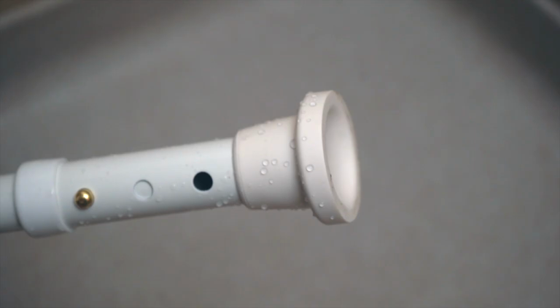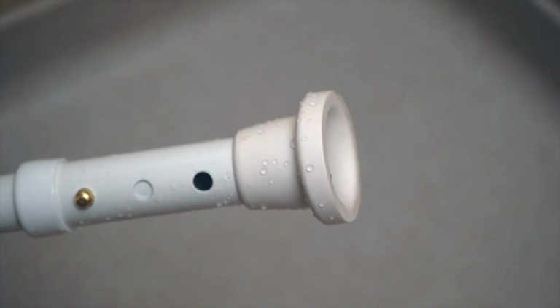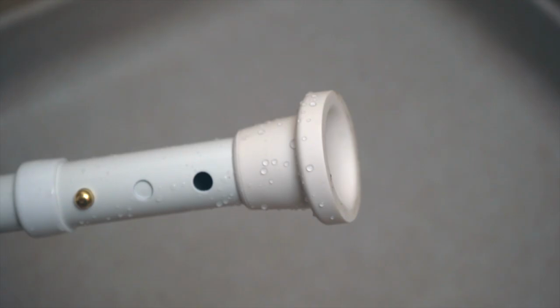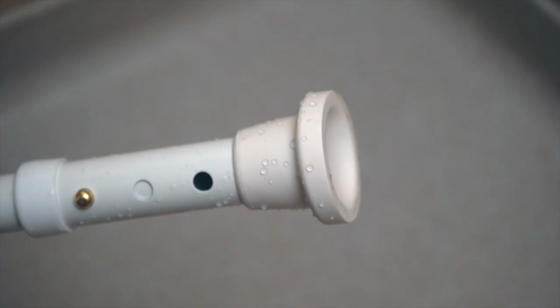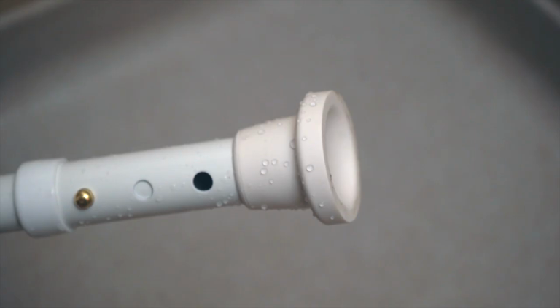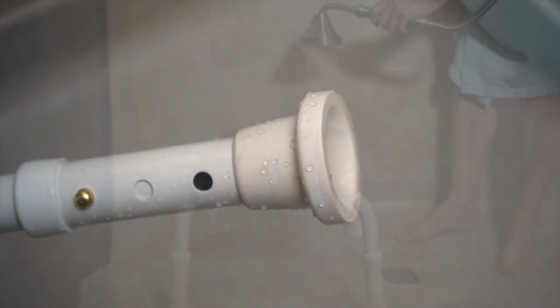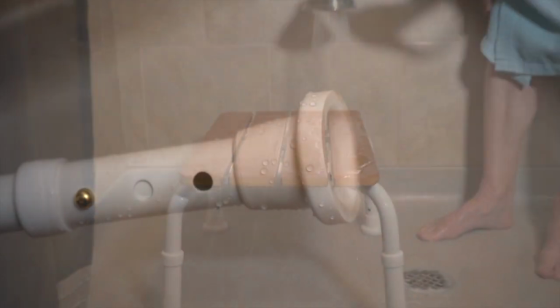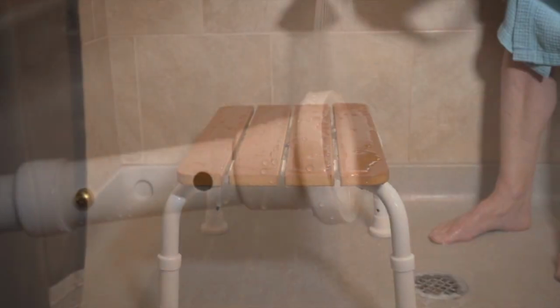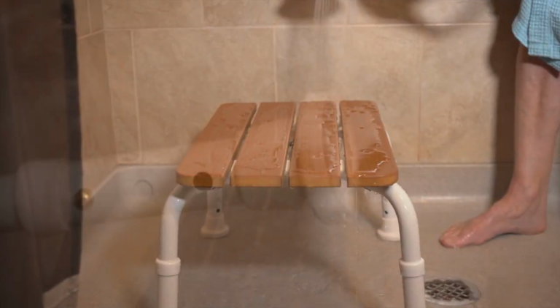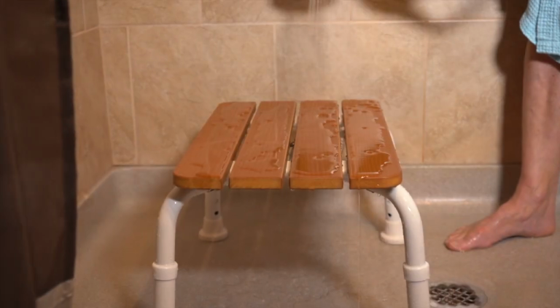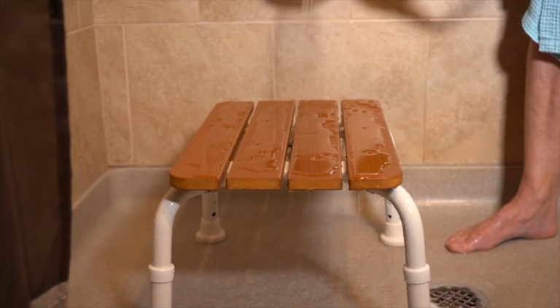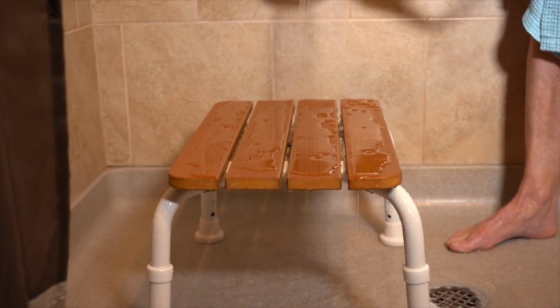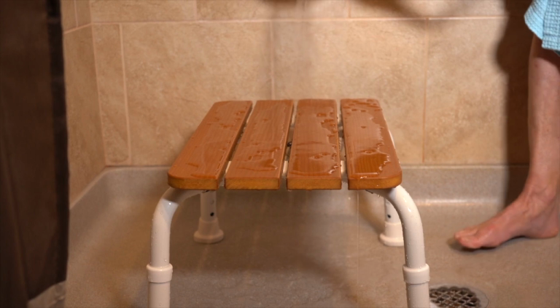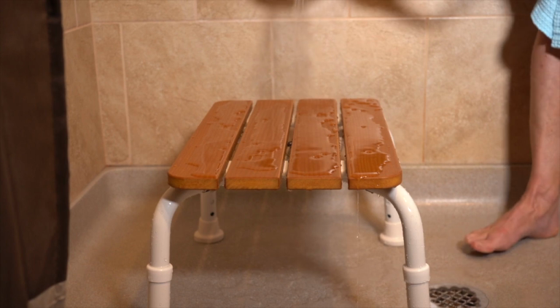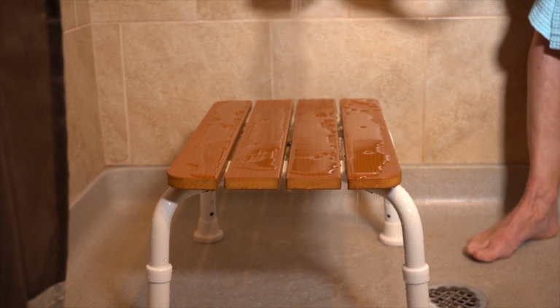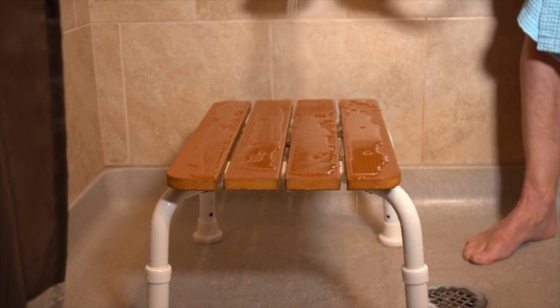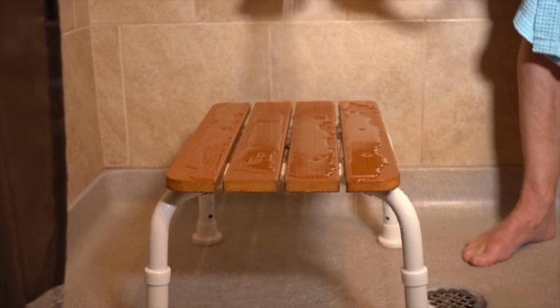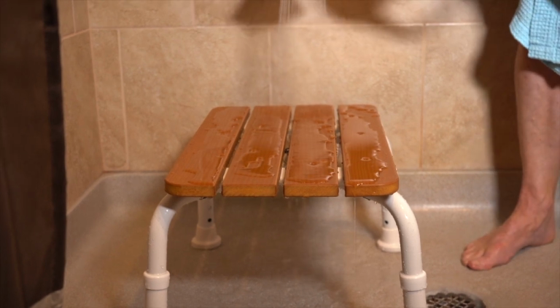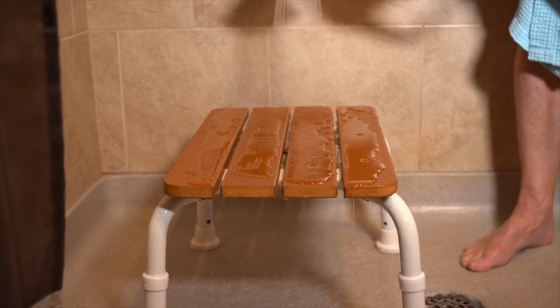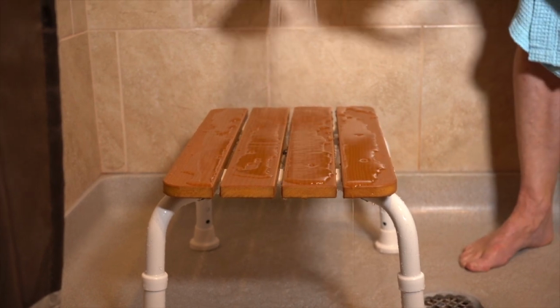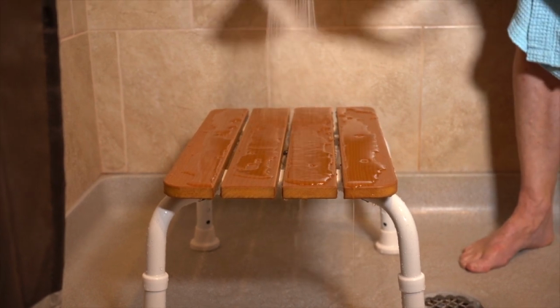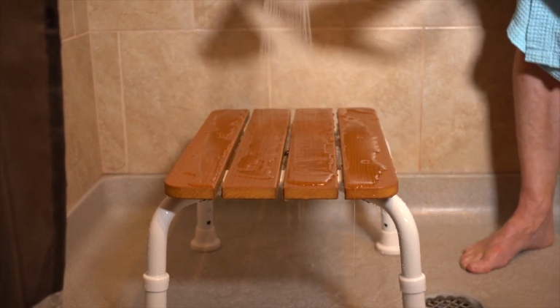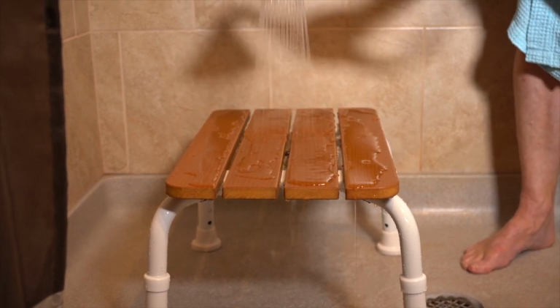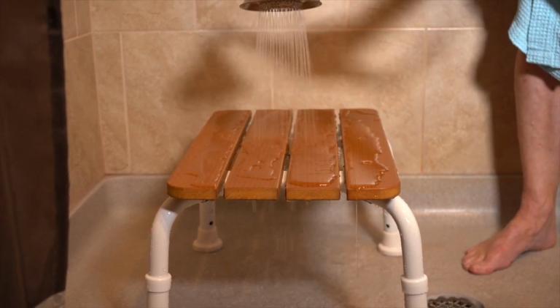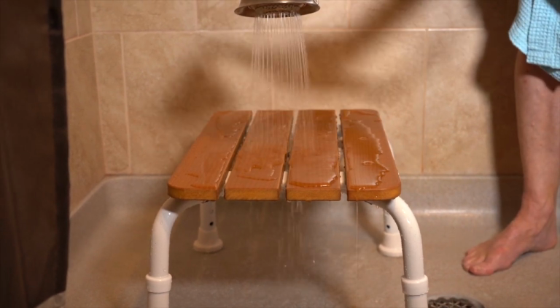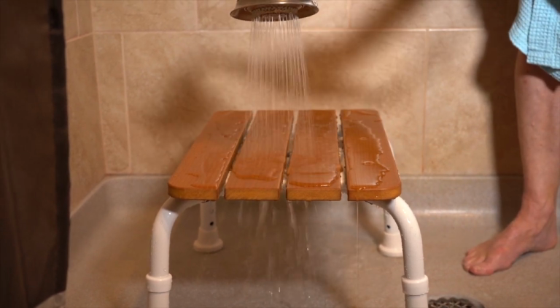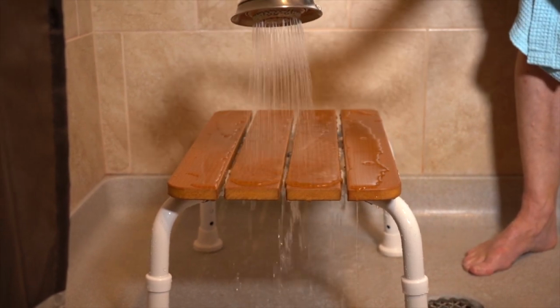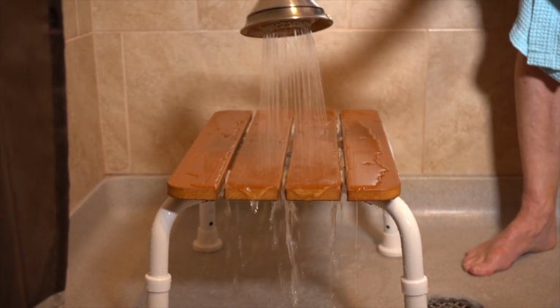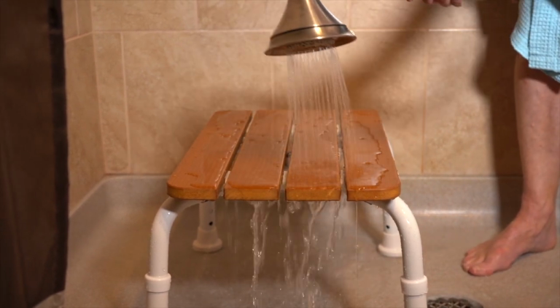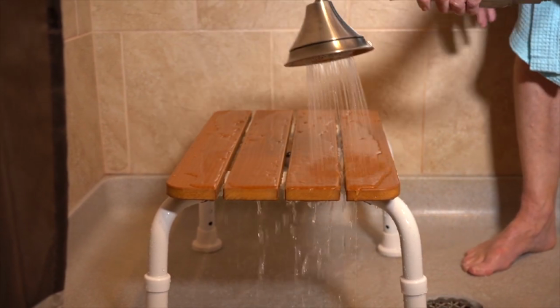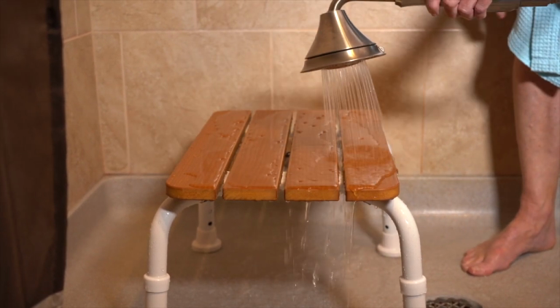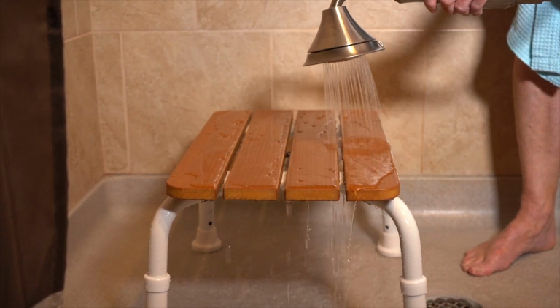Cleaning the LS5002B Bath Stool is a snap. Just a quick rinse and you're done.